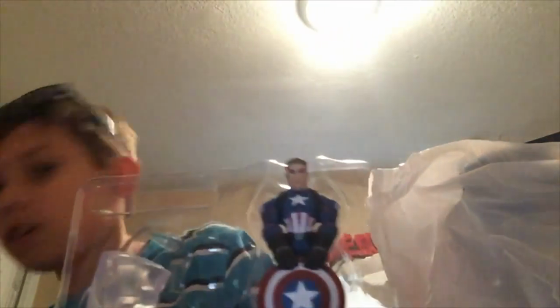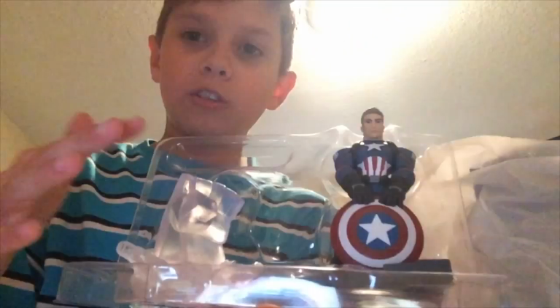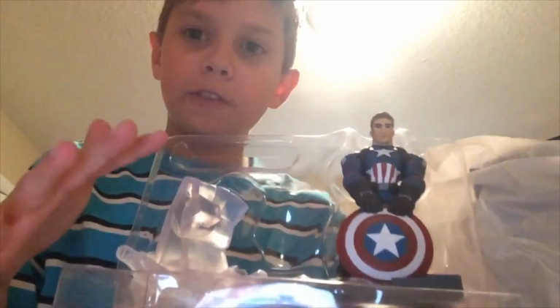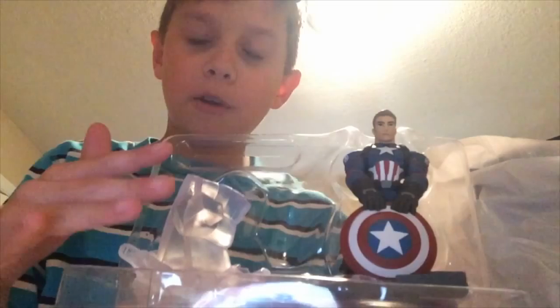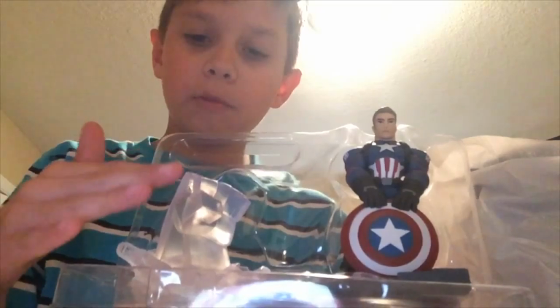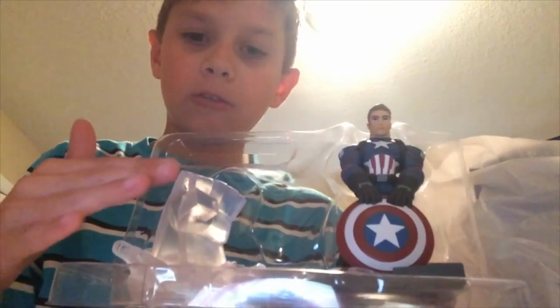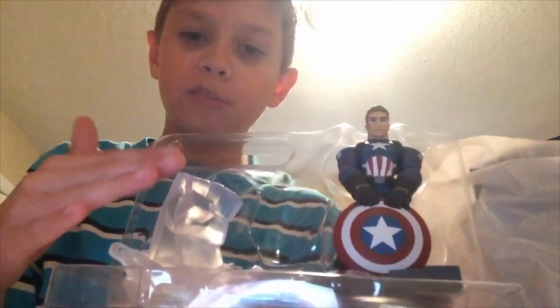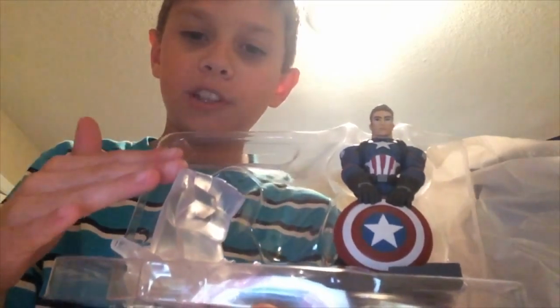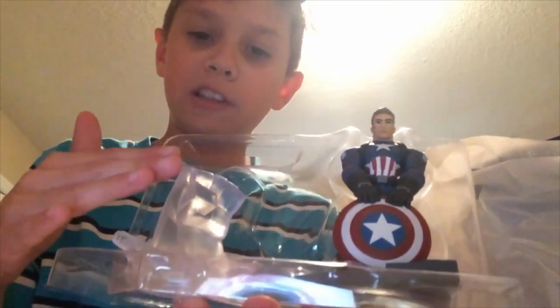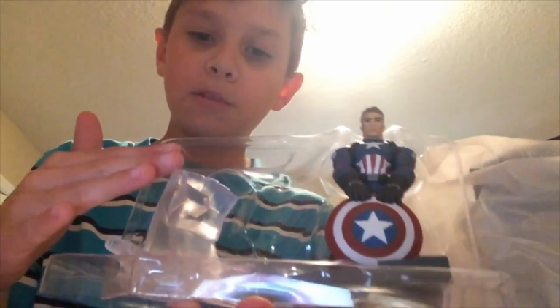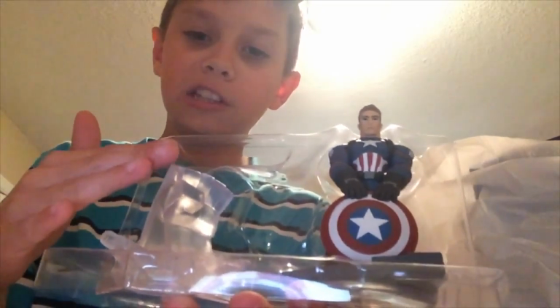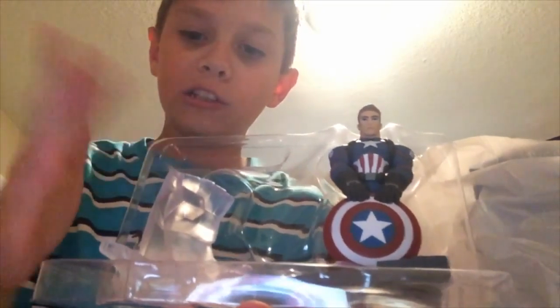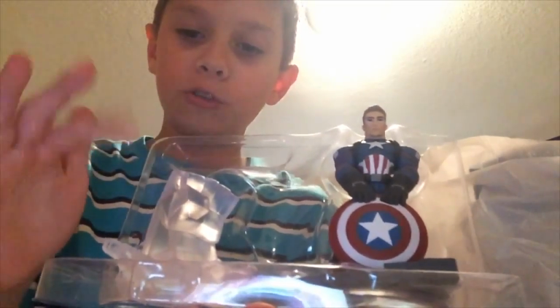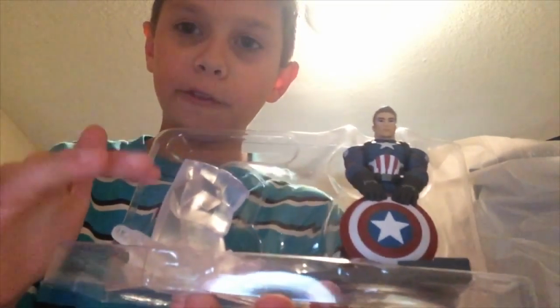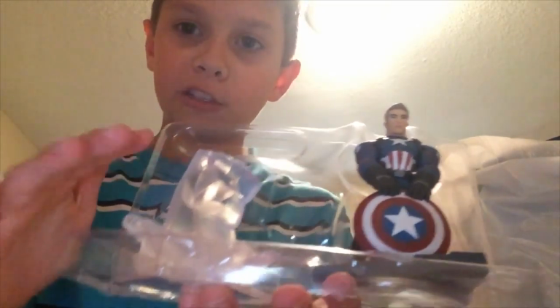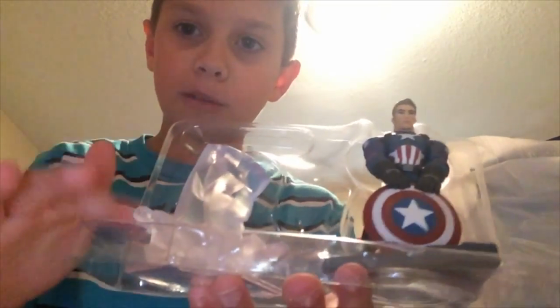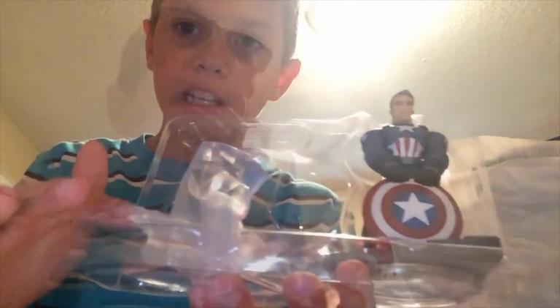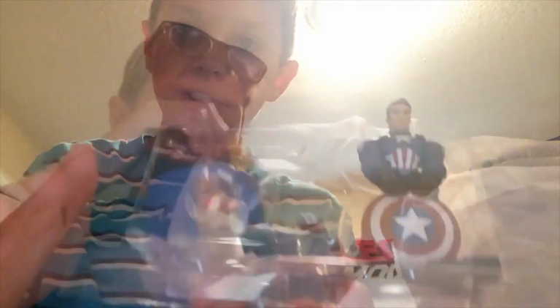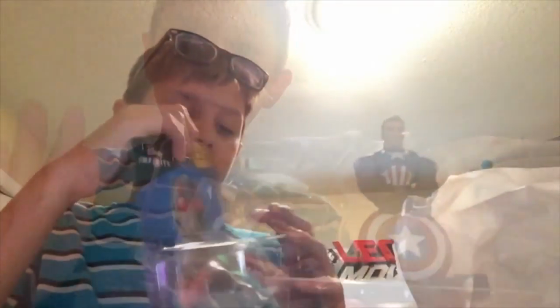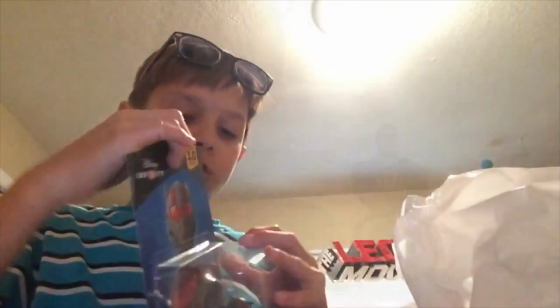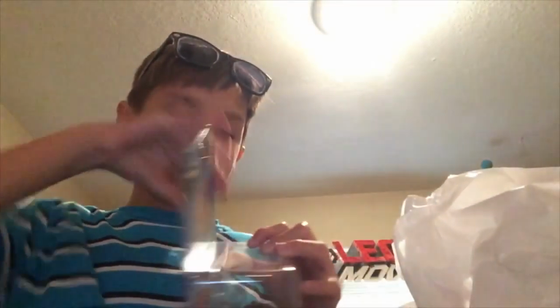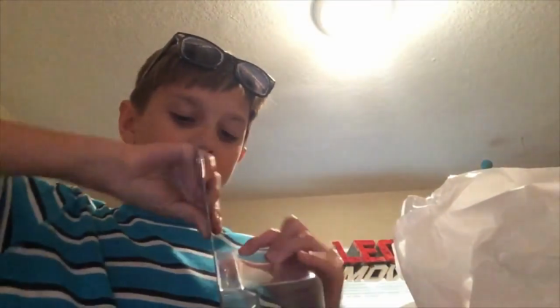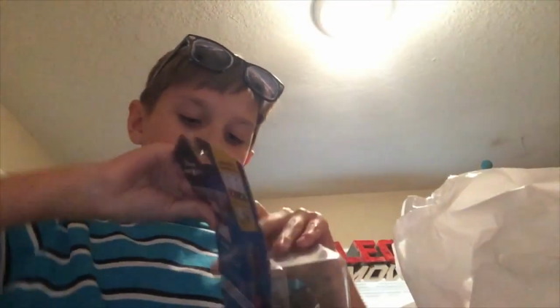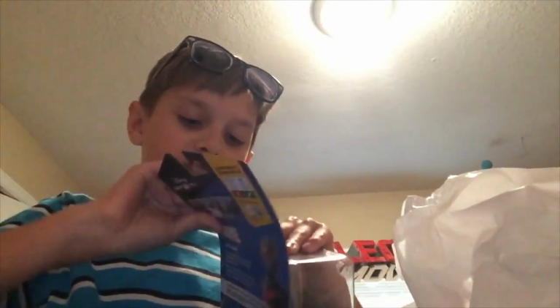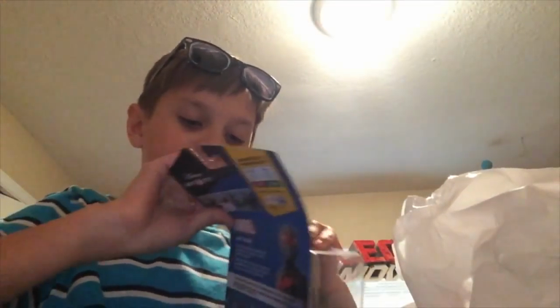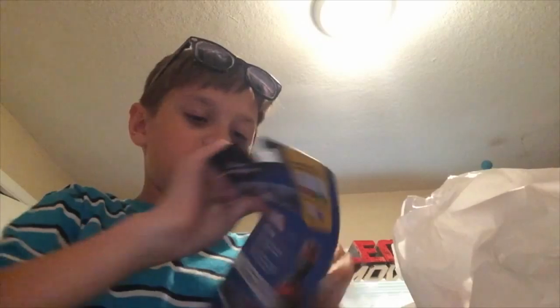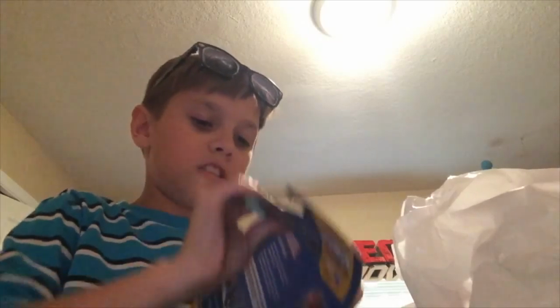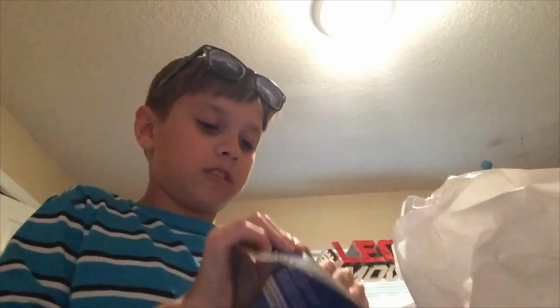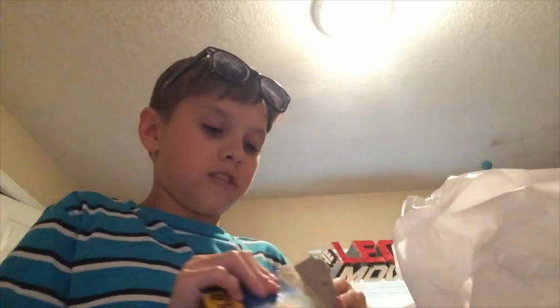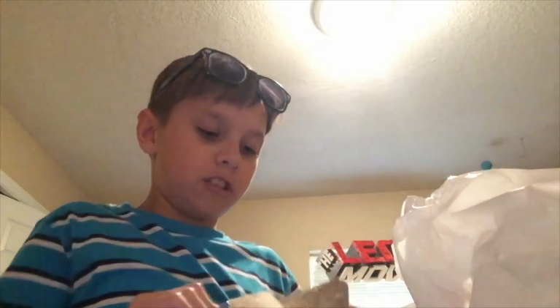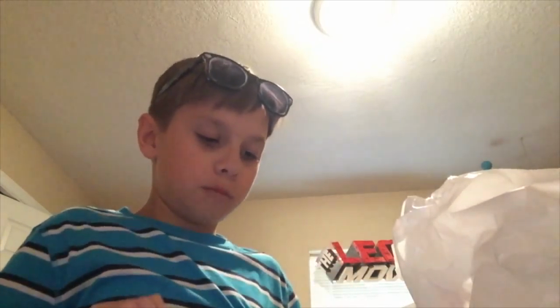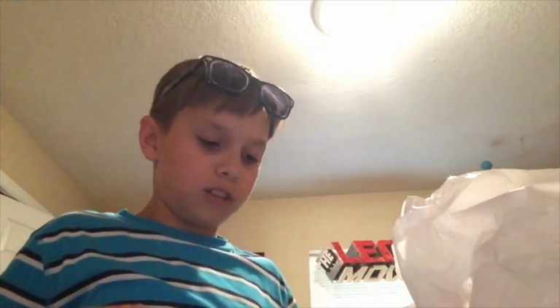The Marvel Battlegrounds playset piece is Hulk's Fist coming out. Next, we're going to unbox Ant-Man.